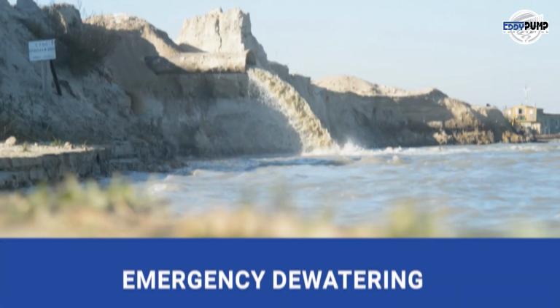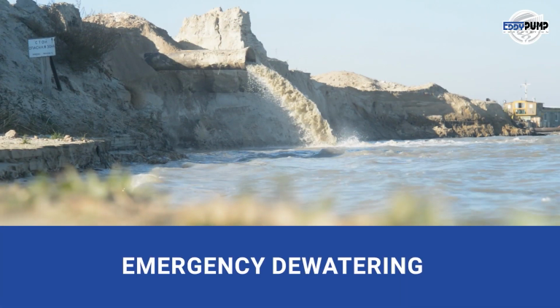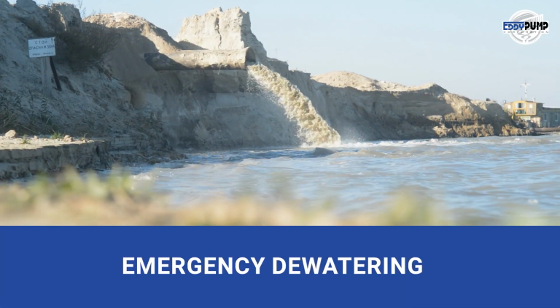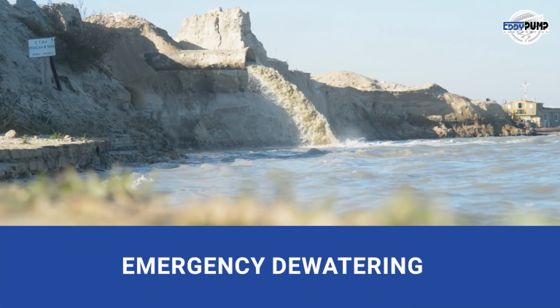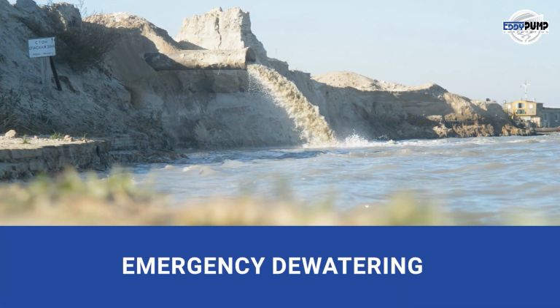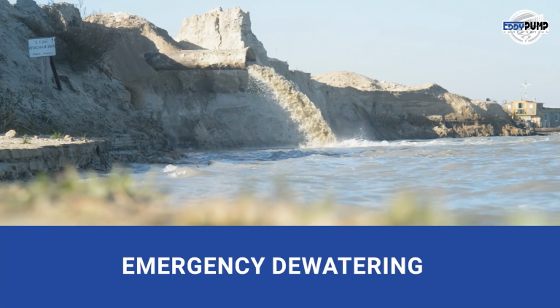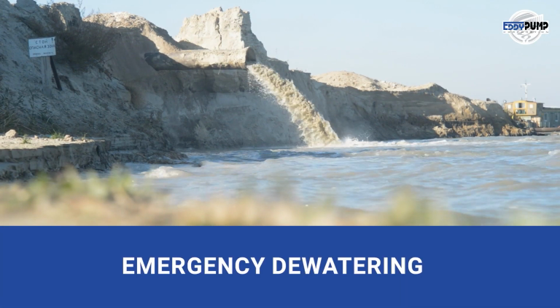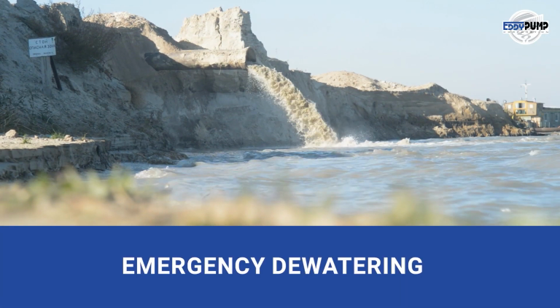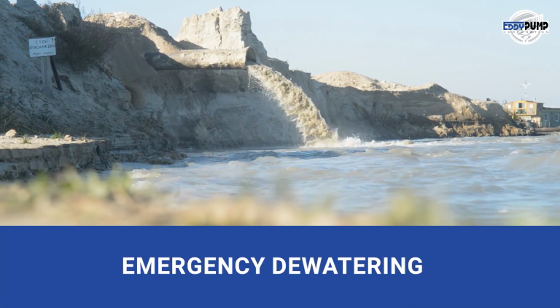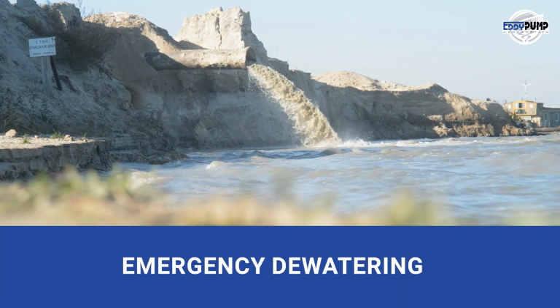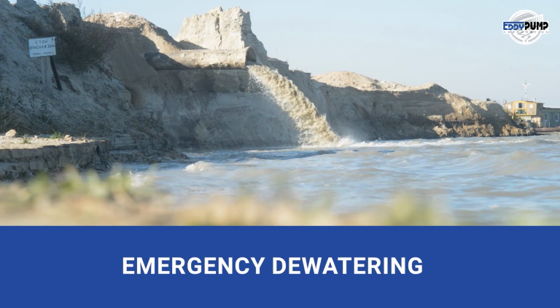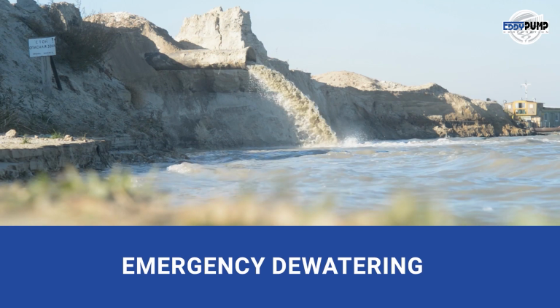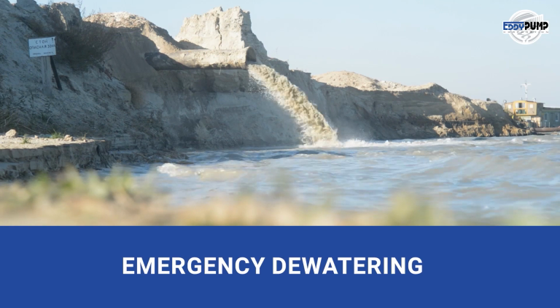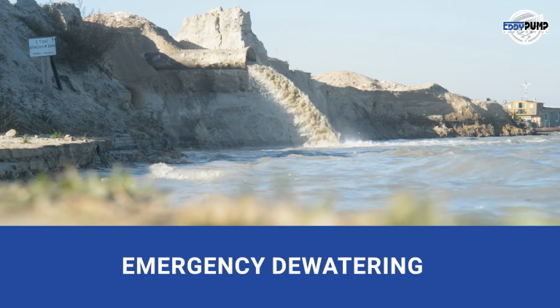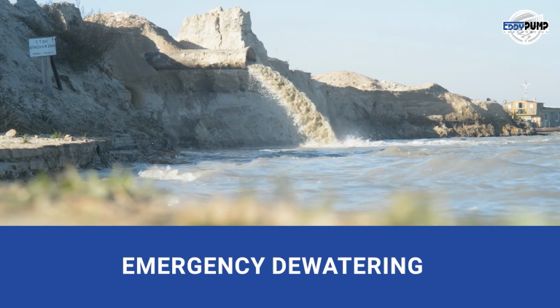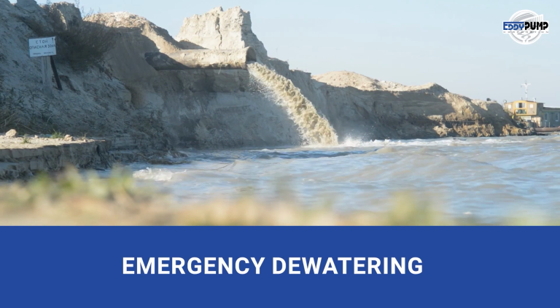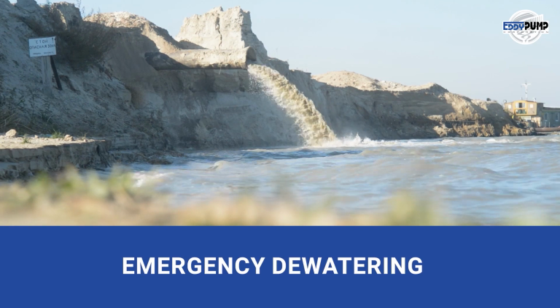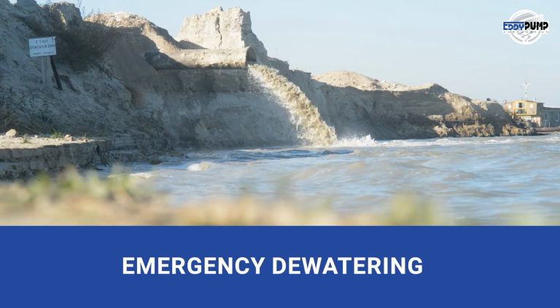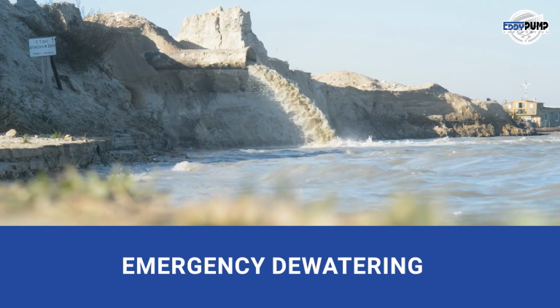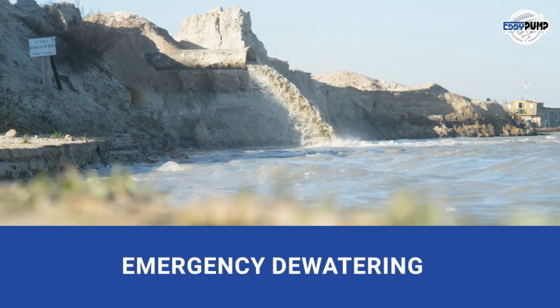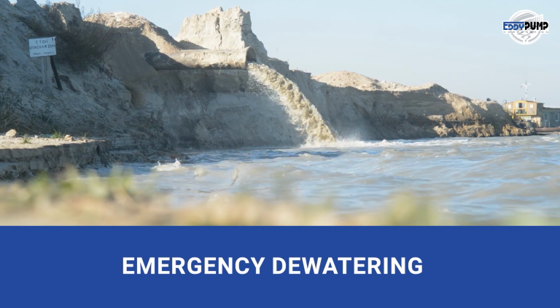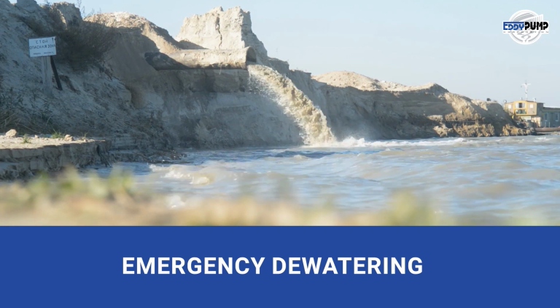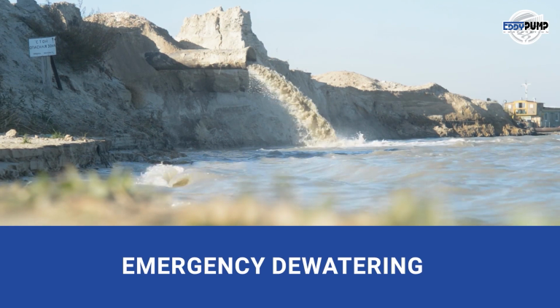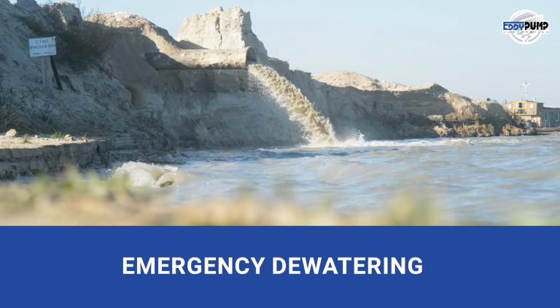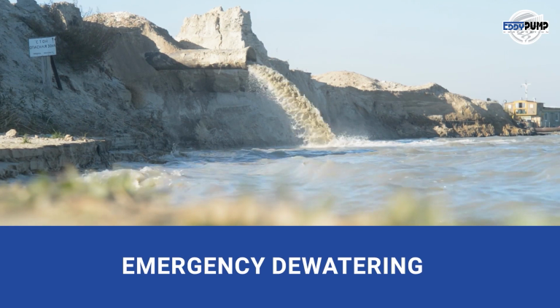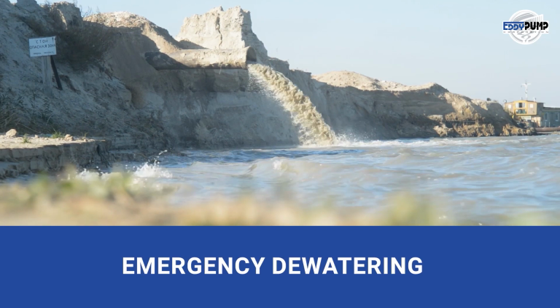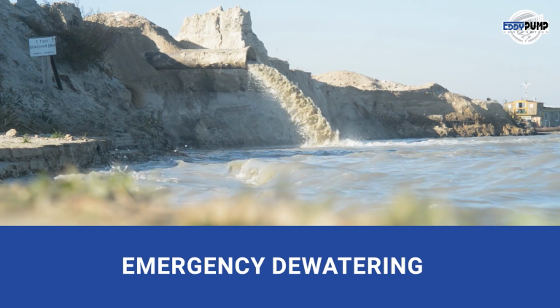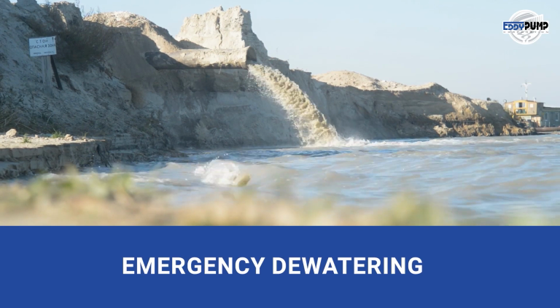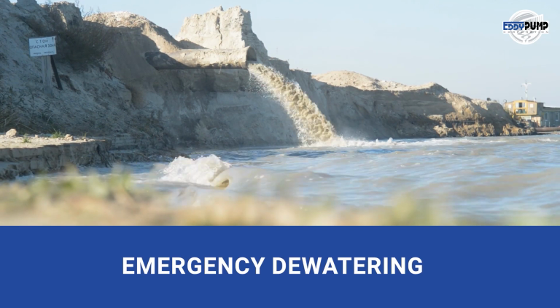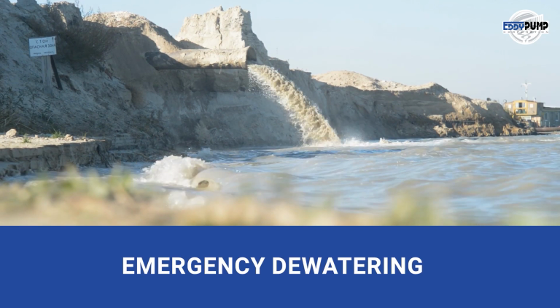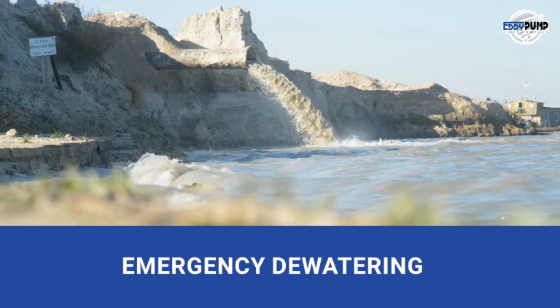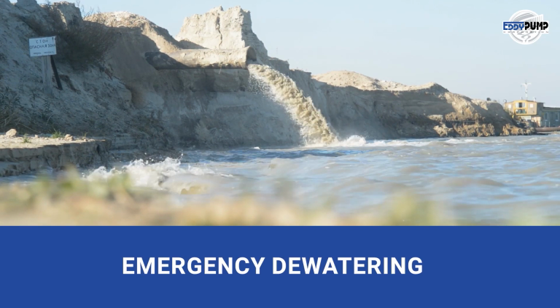Emergency dewatering protects against flooding. Our pumps are there when you need them the most.